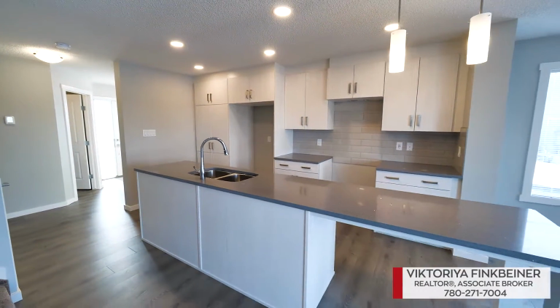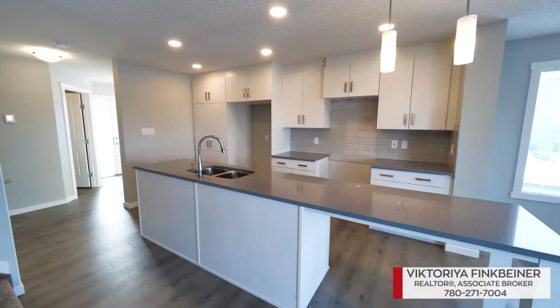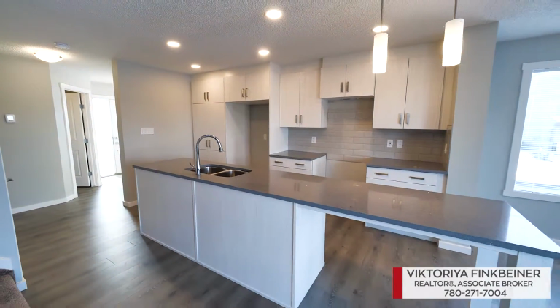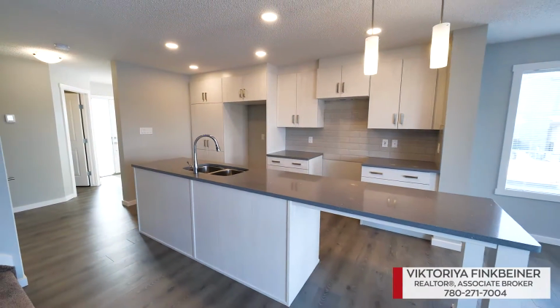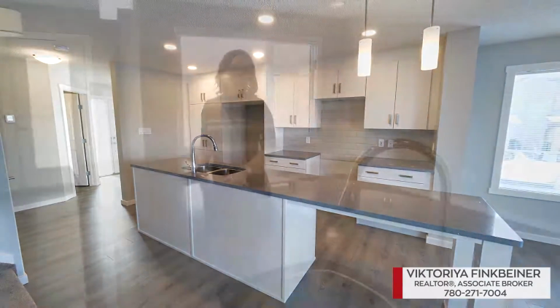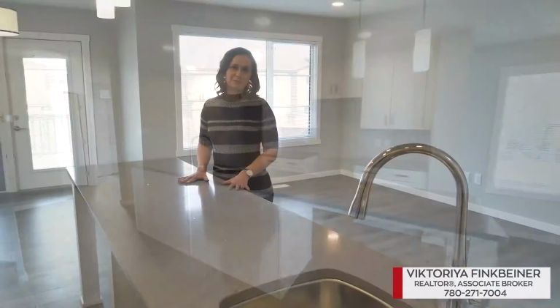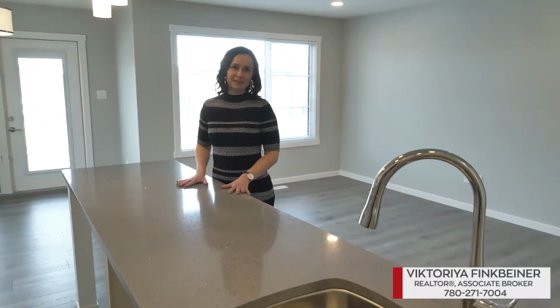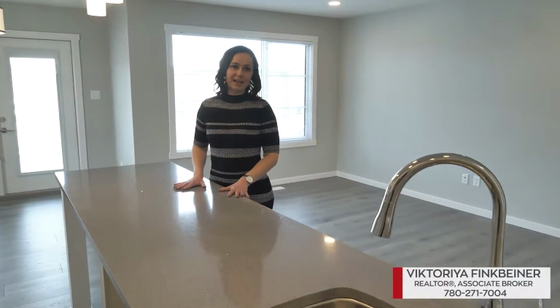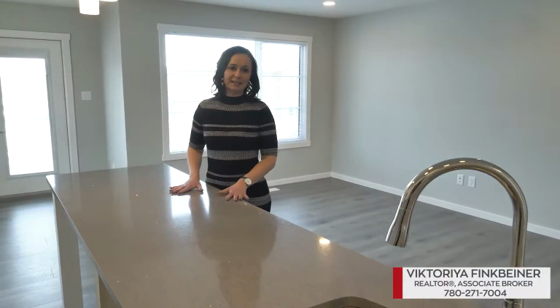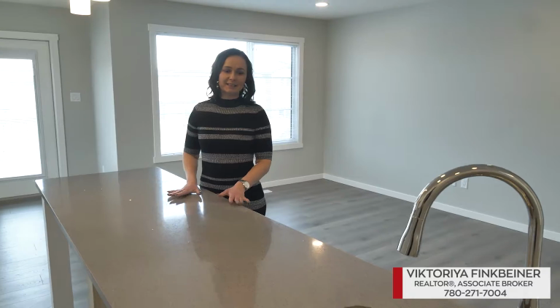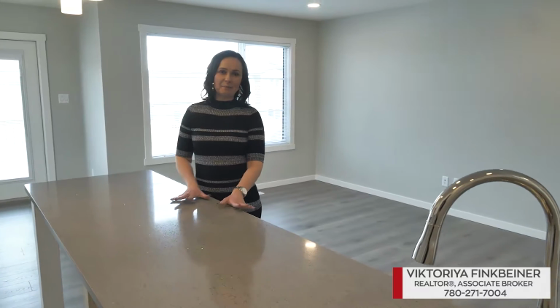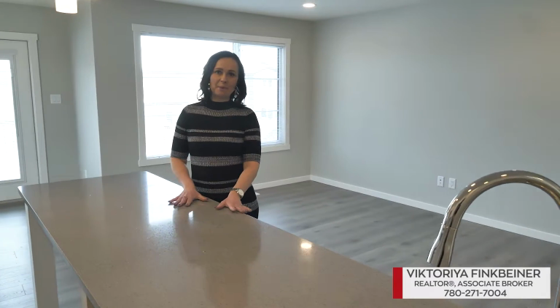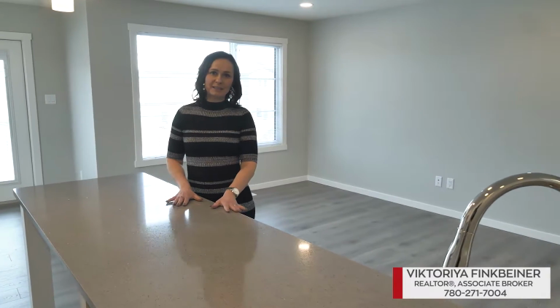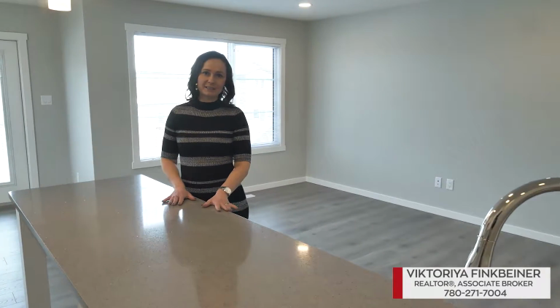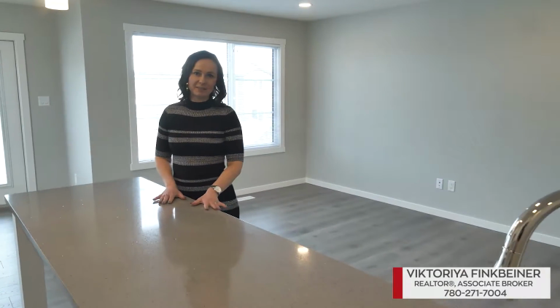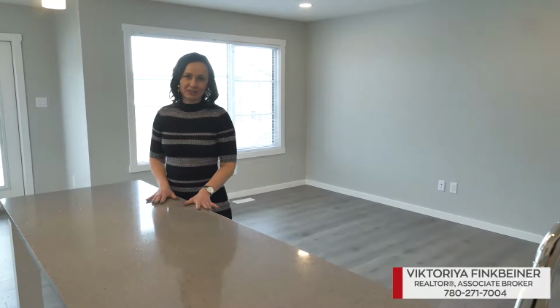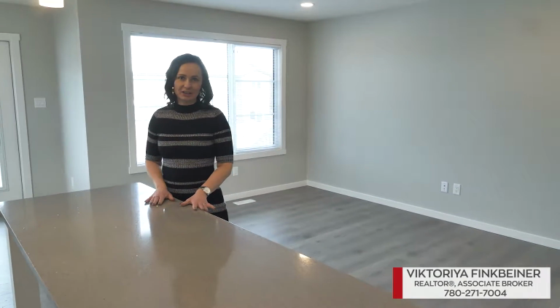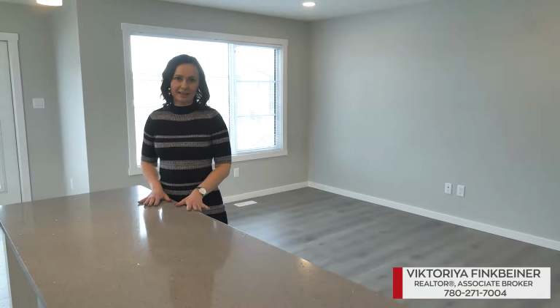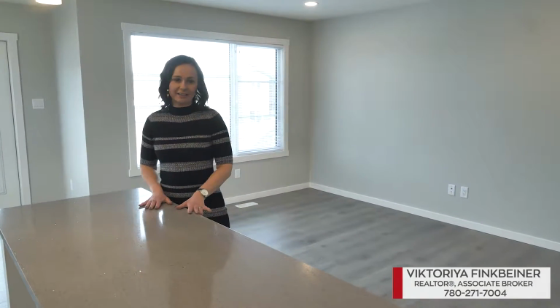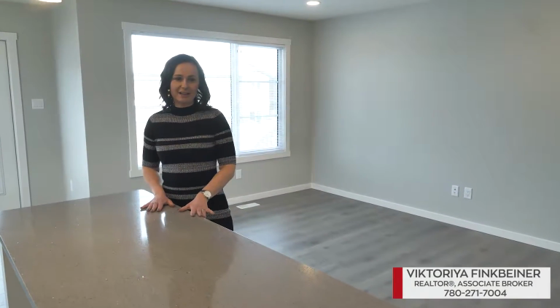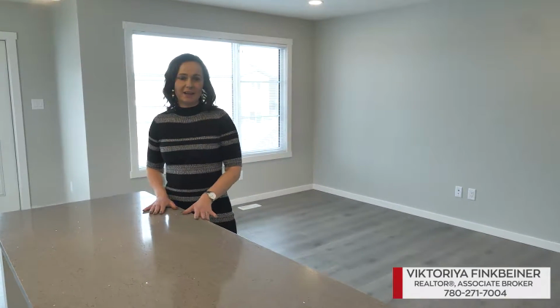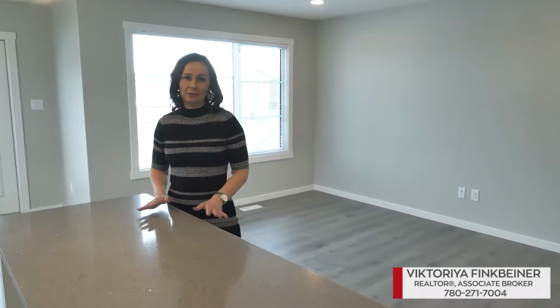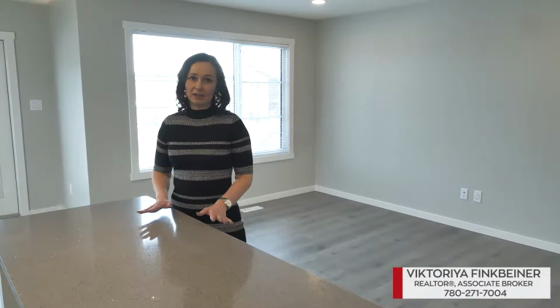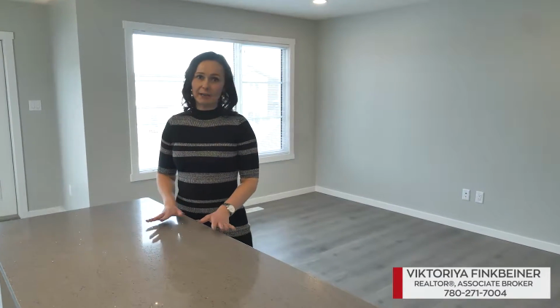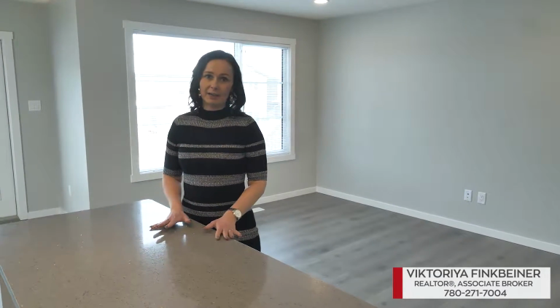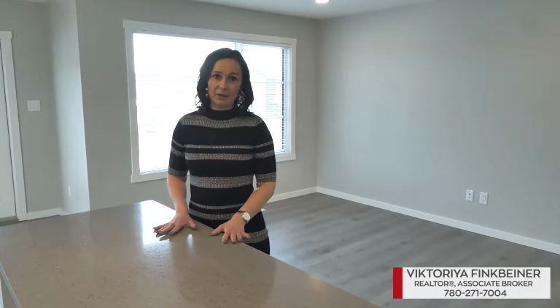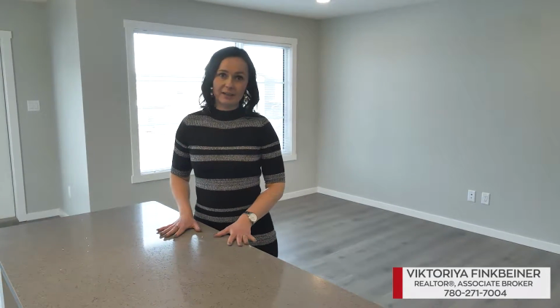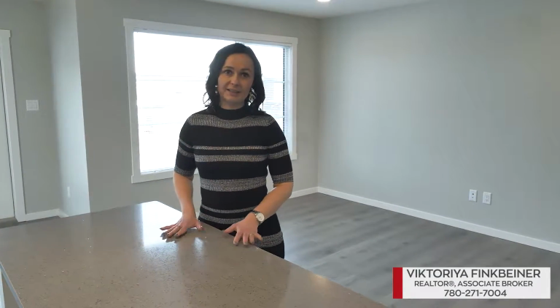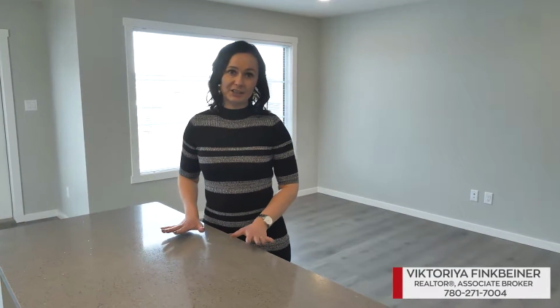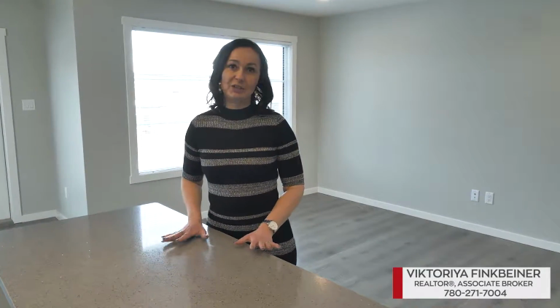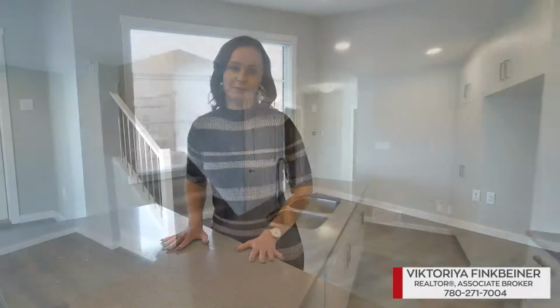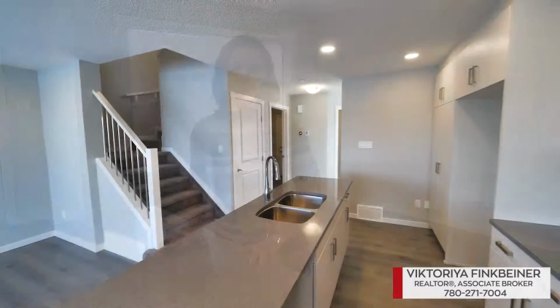What makes this home different is this massive kitchen island. If you like to bake and cook, this kitchen is for you.